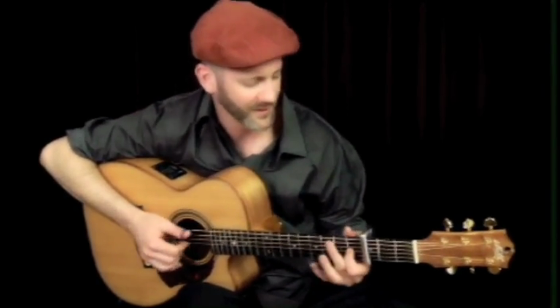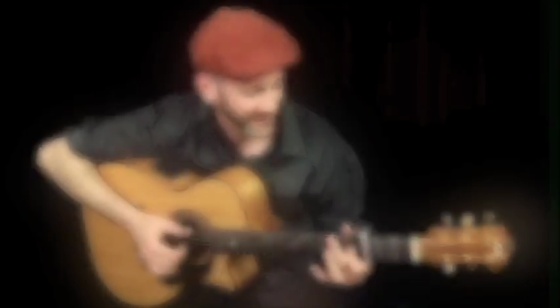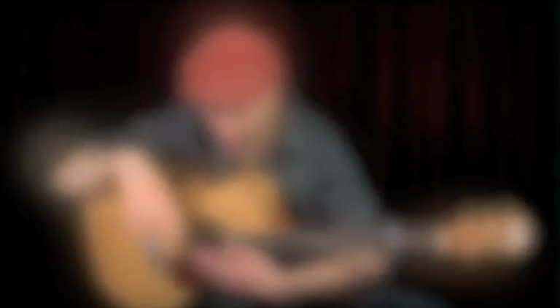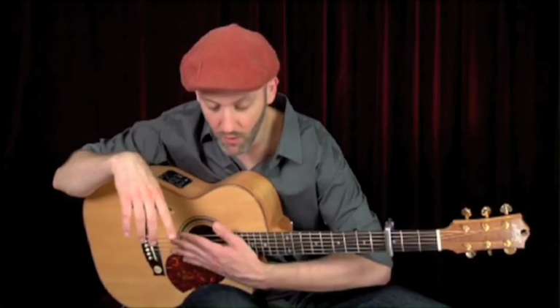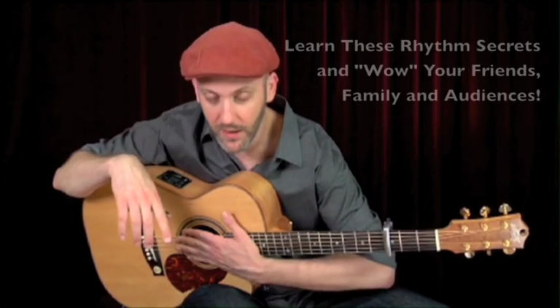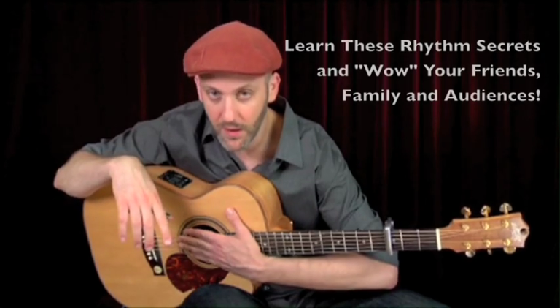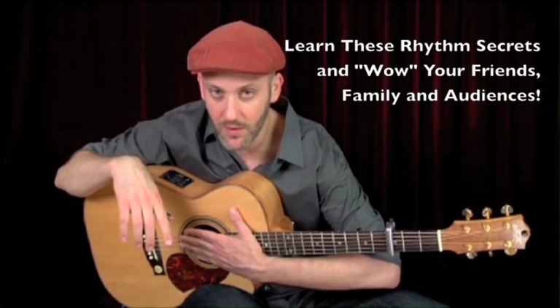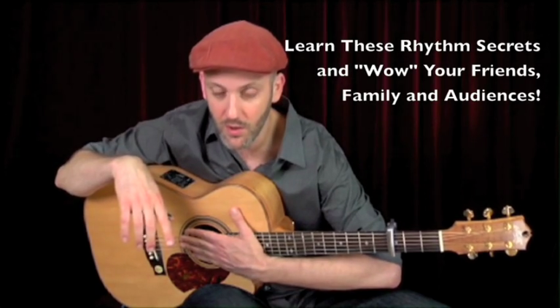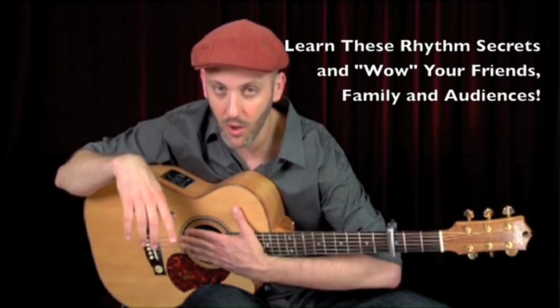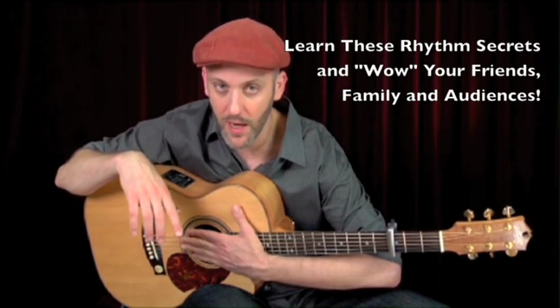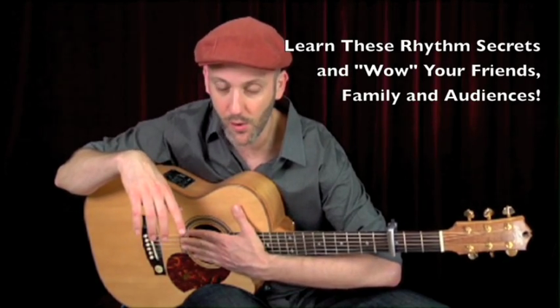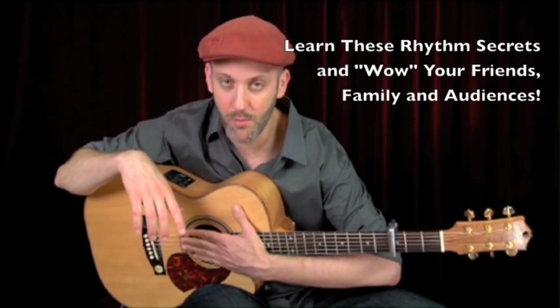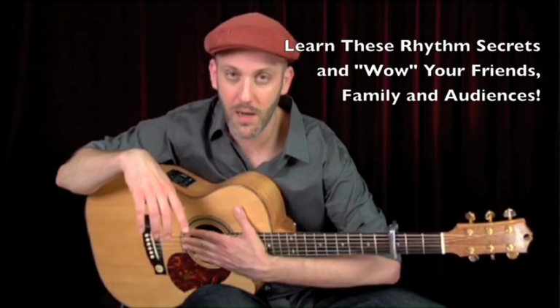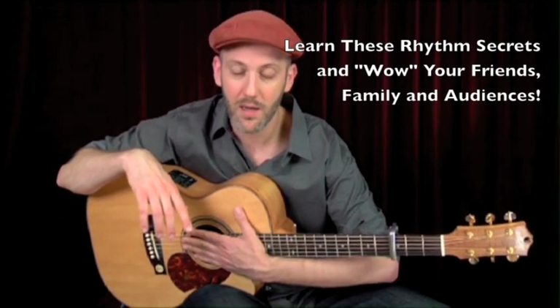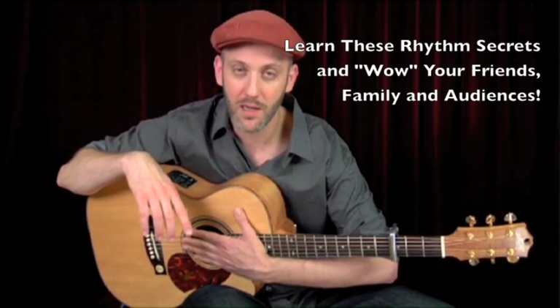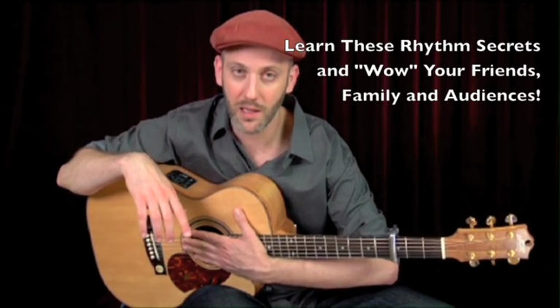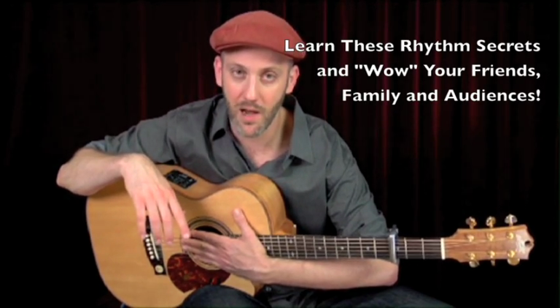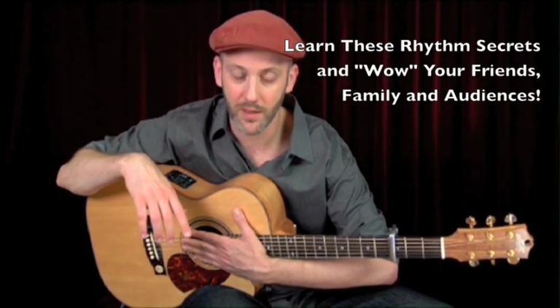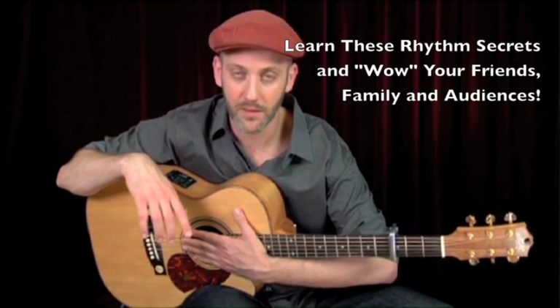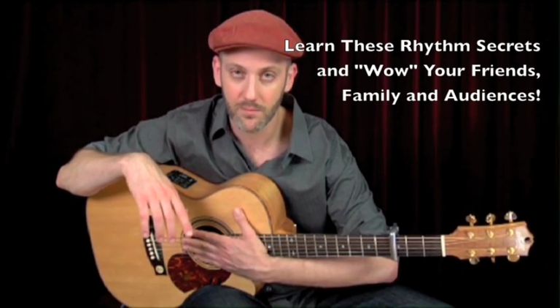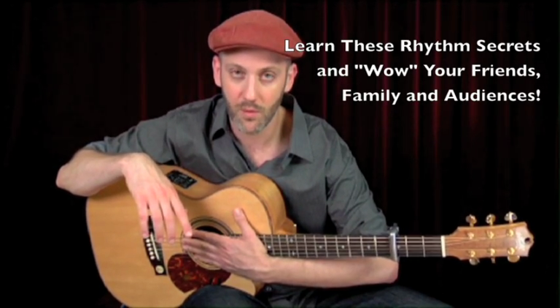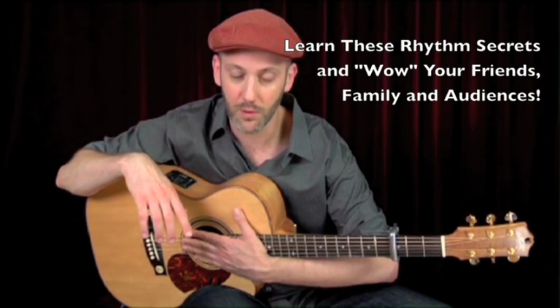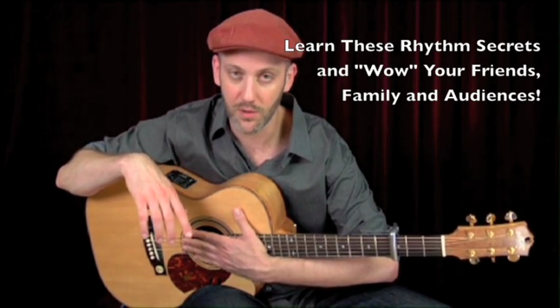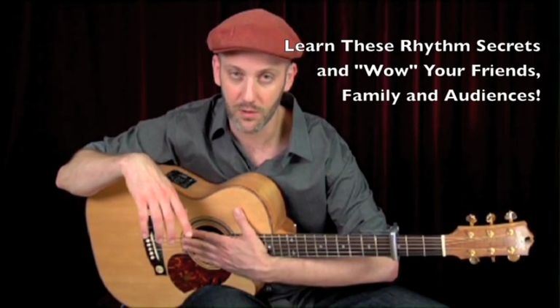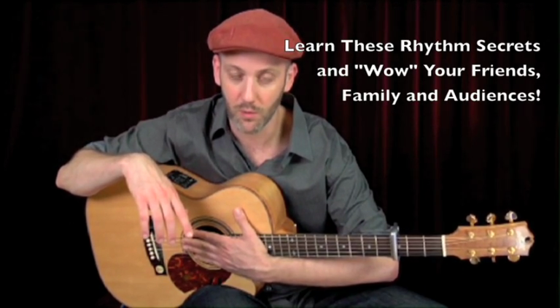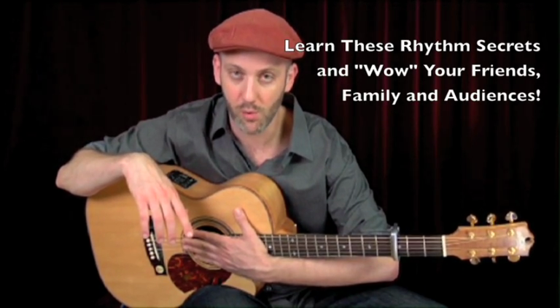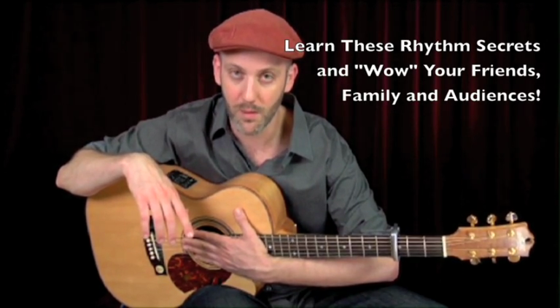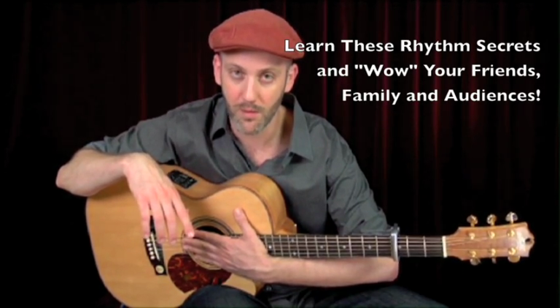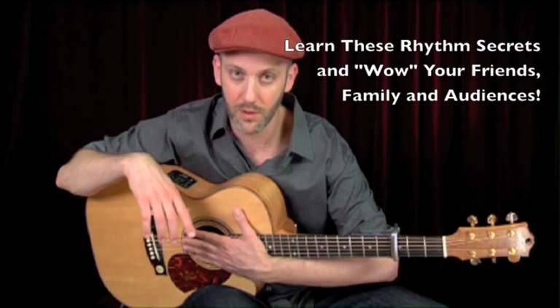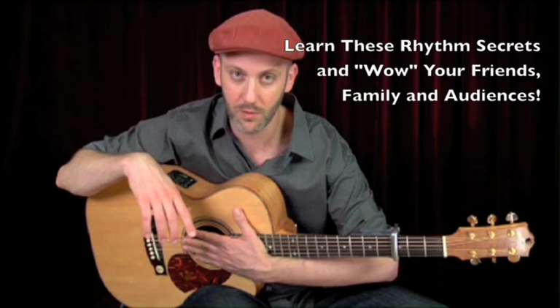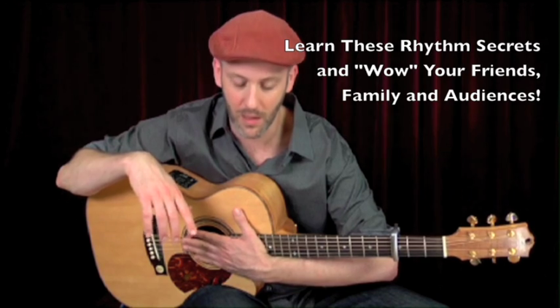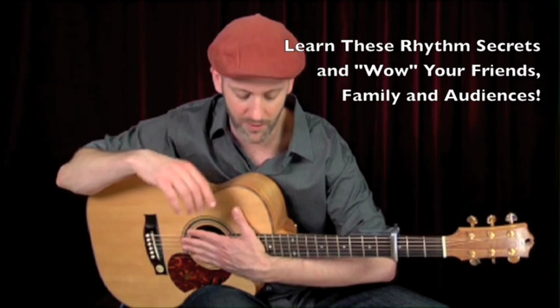And then over here, this is called a rumba clave — three, two. A rumba three-two clave.